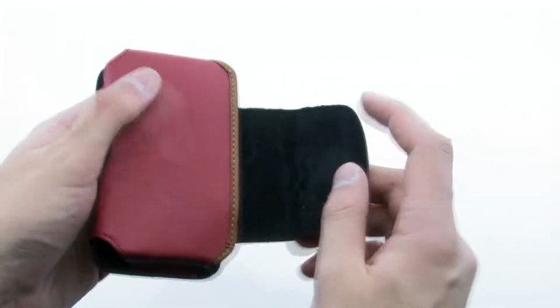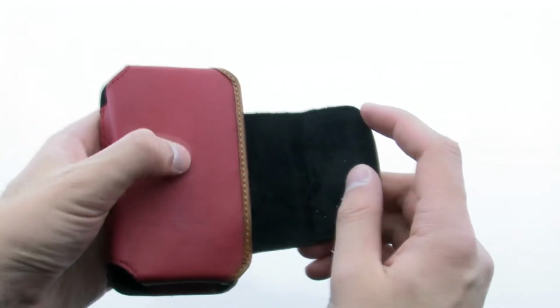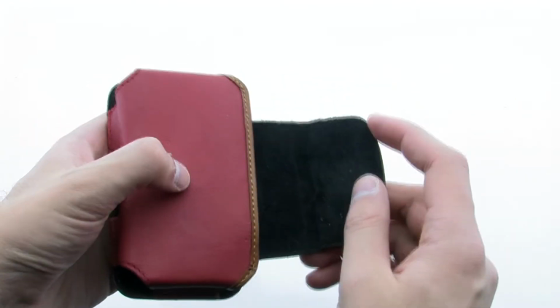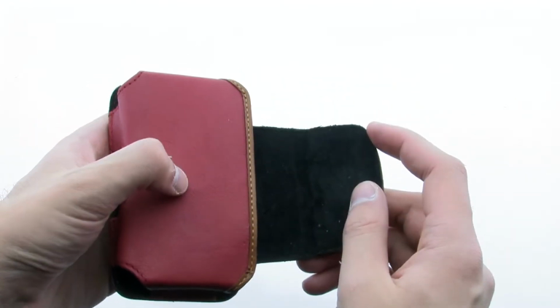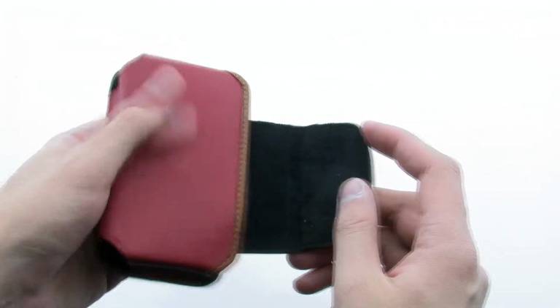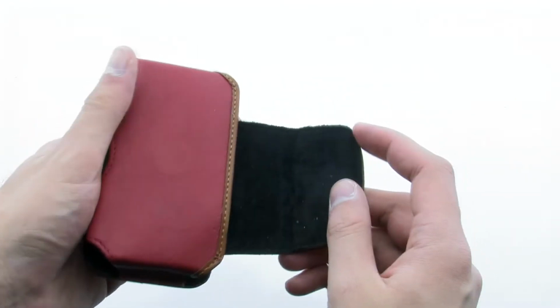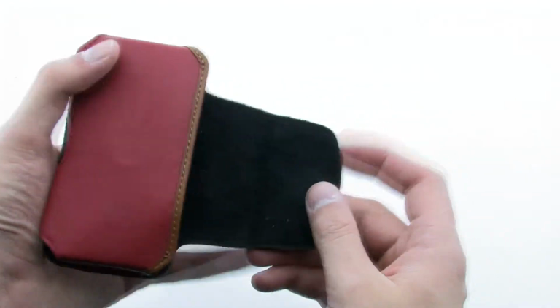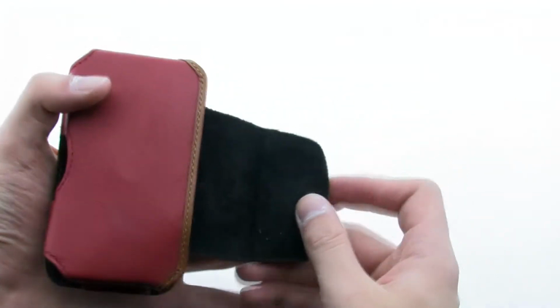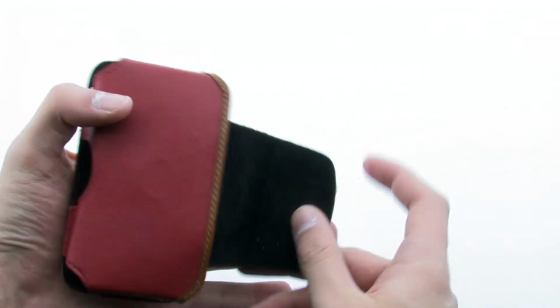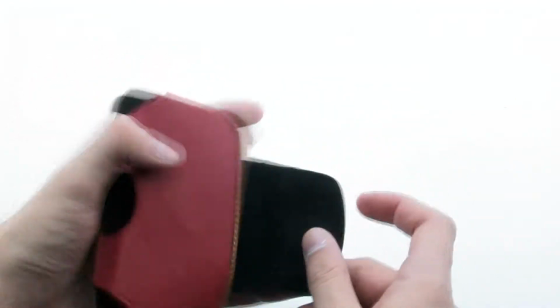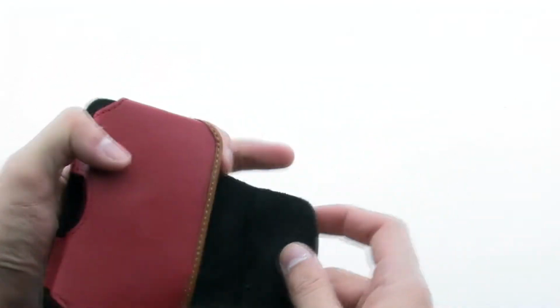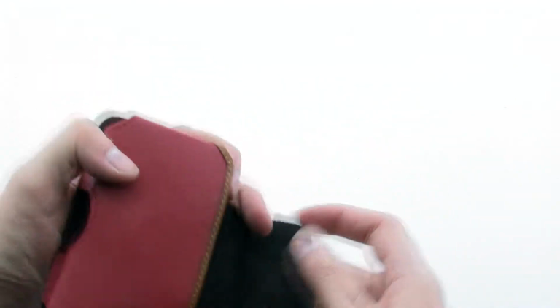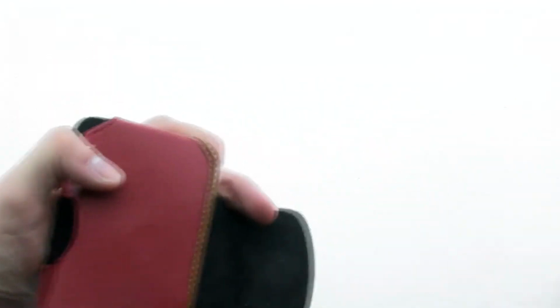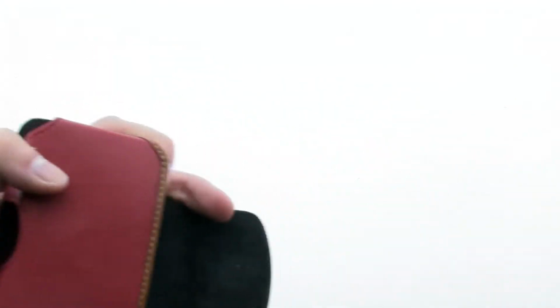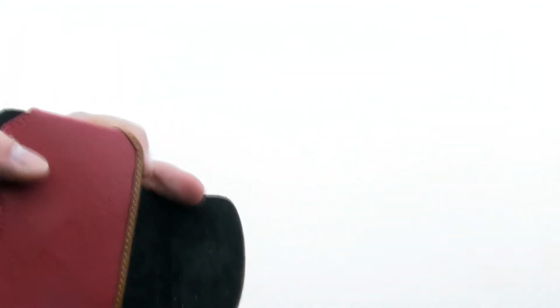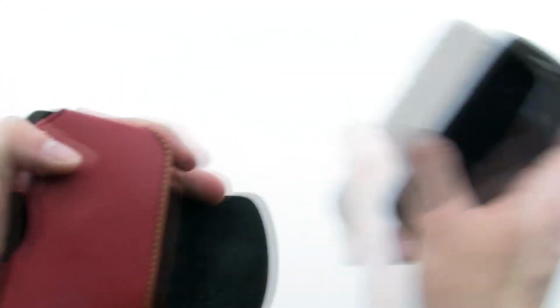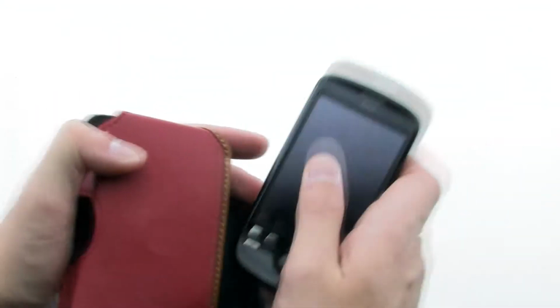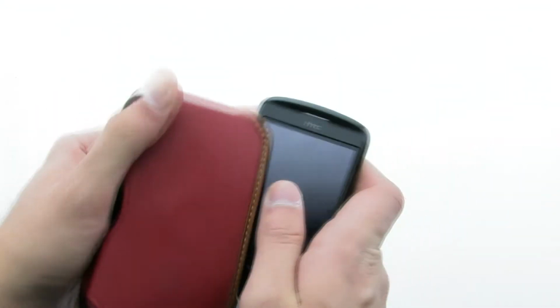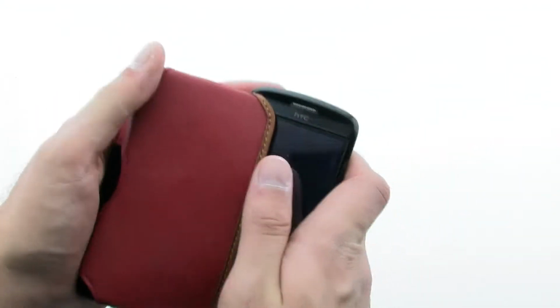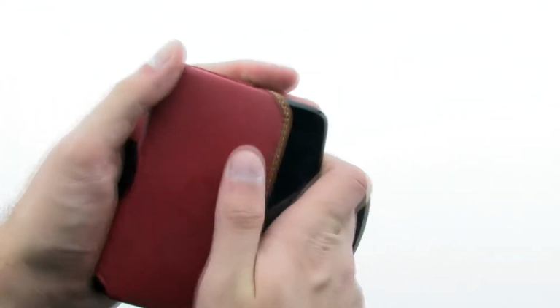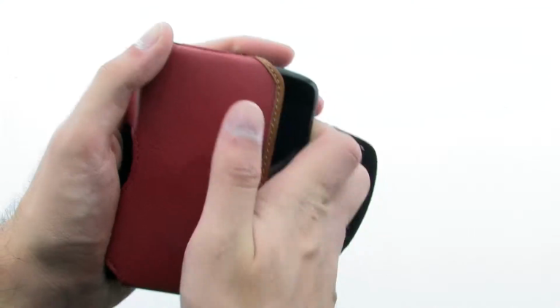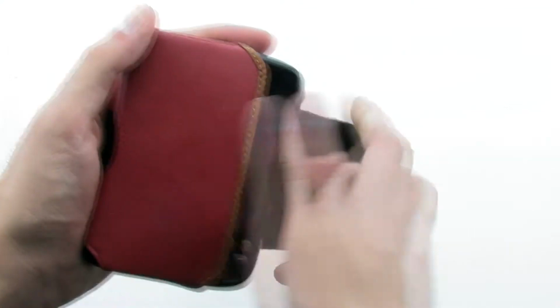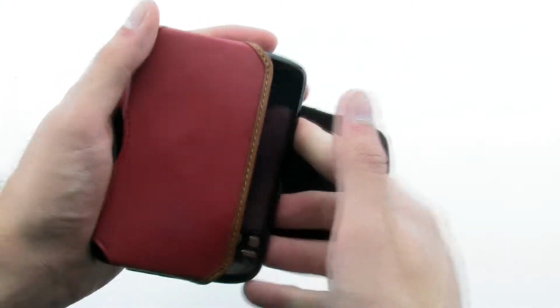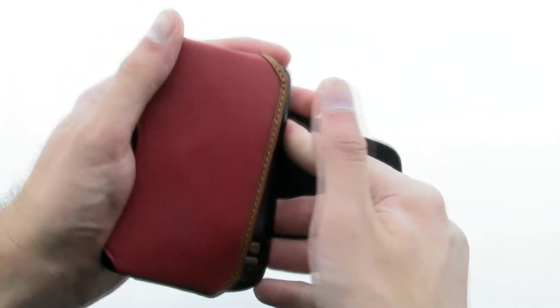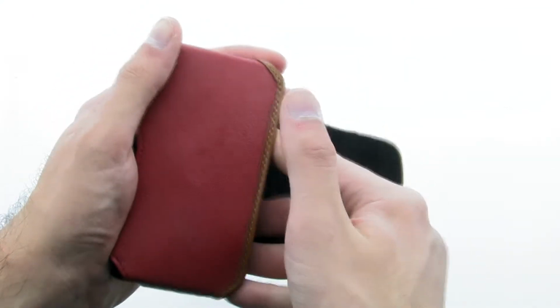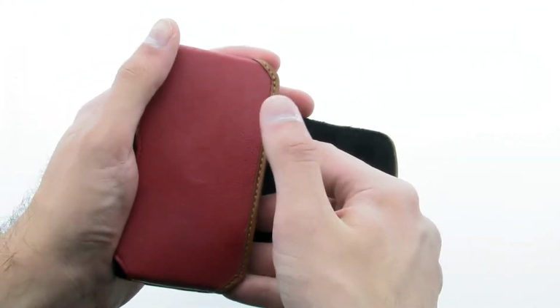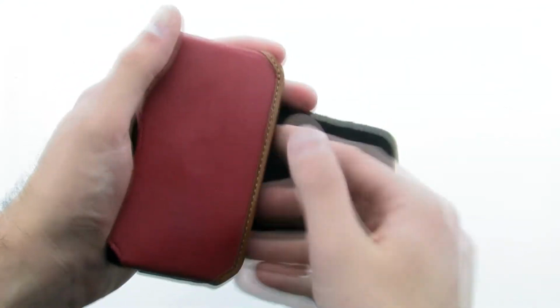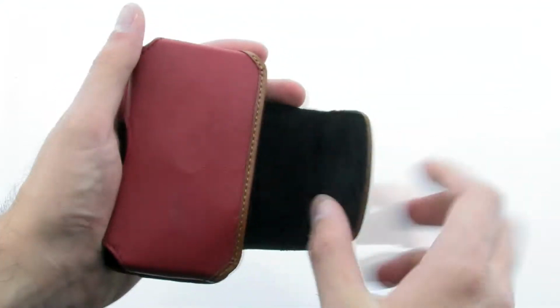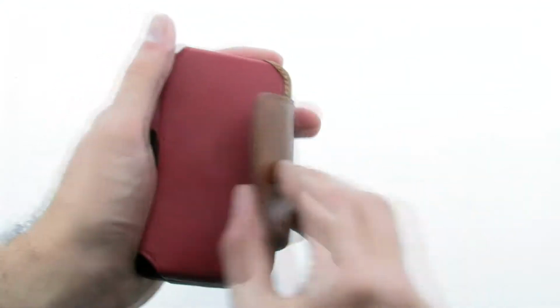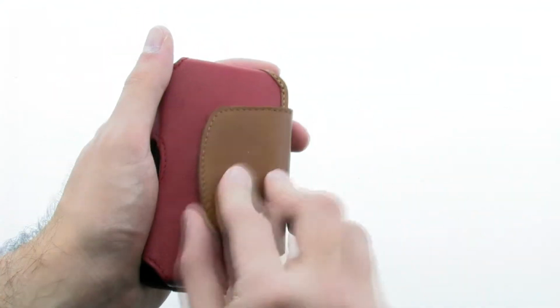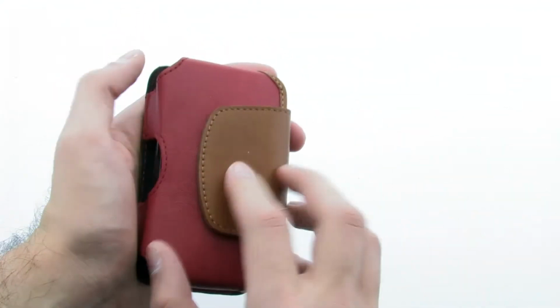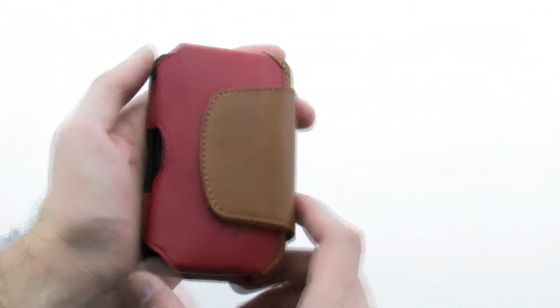The case allows for your device to be both protected as well as easy to access thanks to the felt line interior, front snap clip, and durable belt clip.